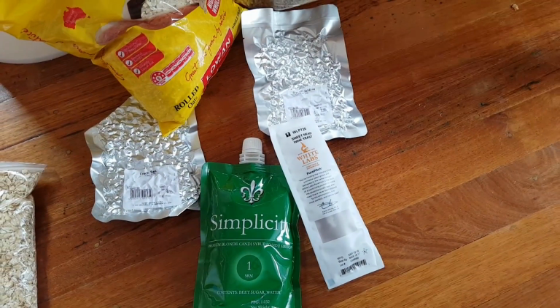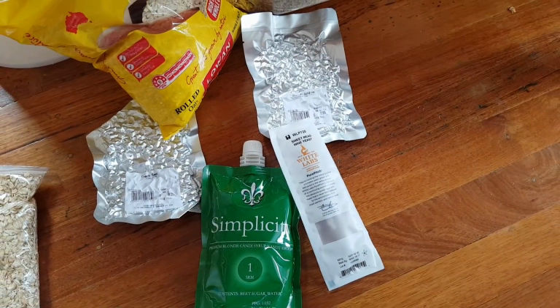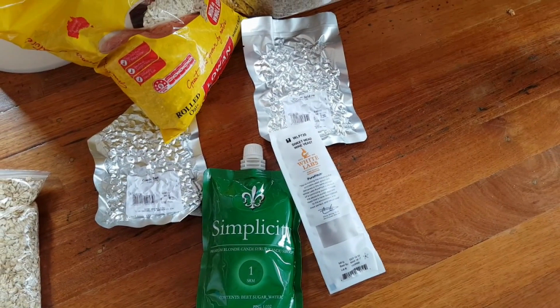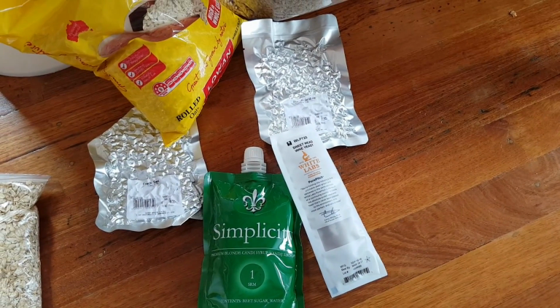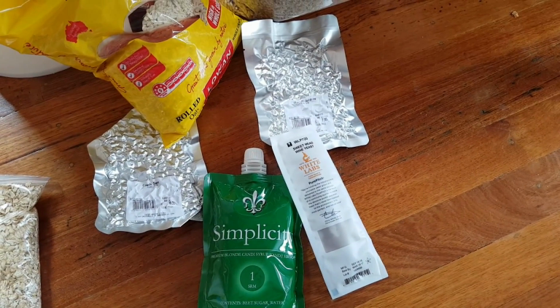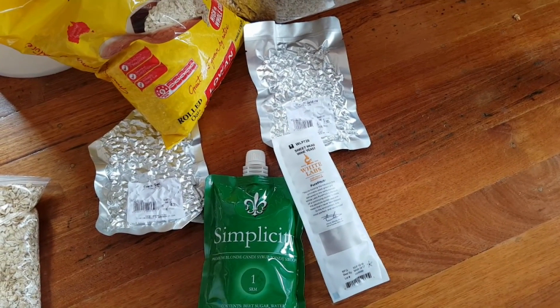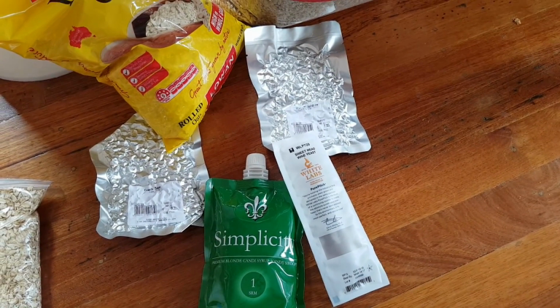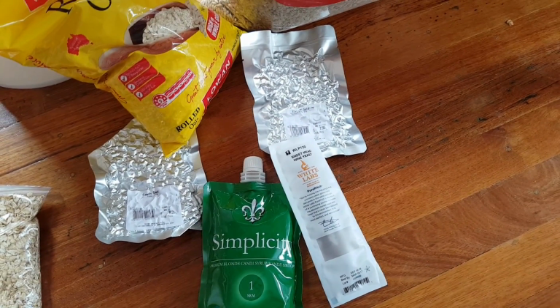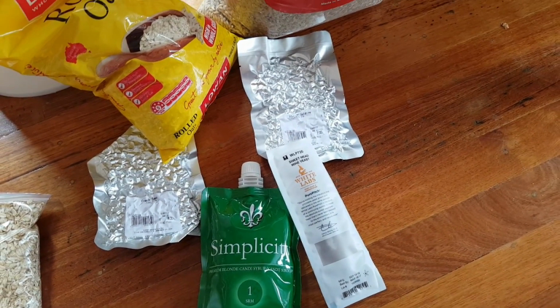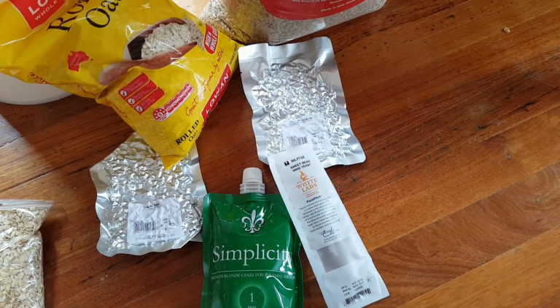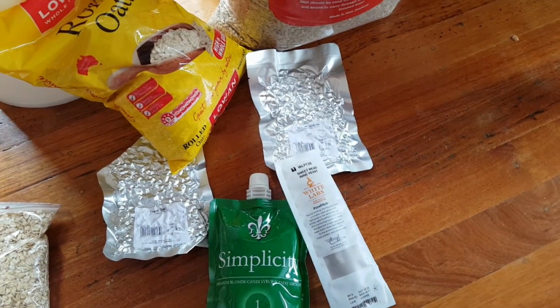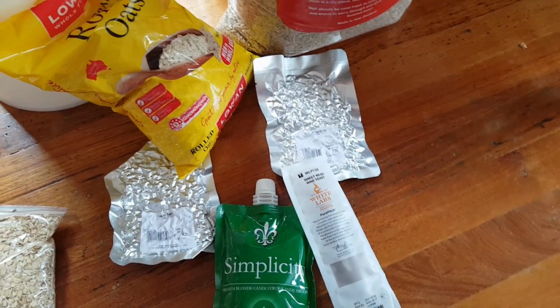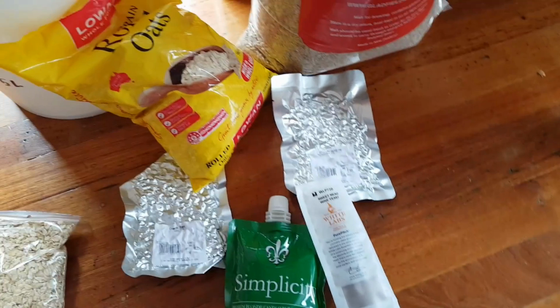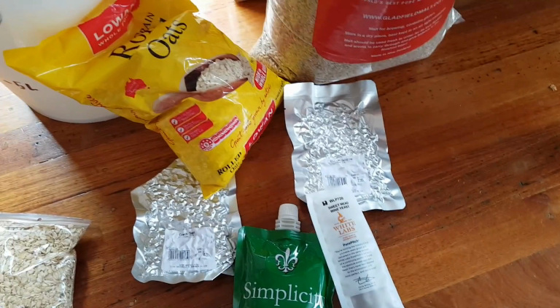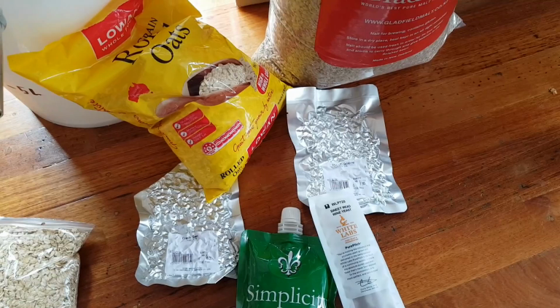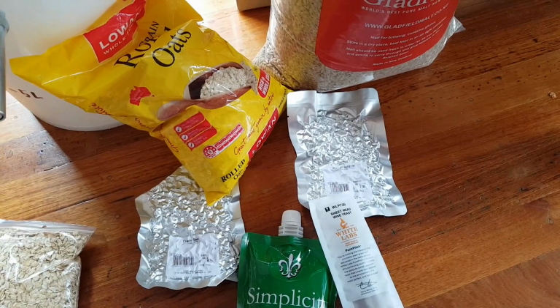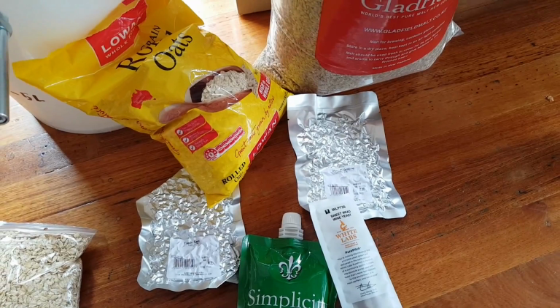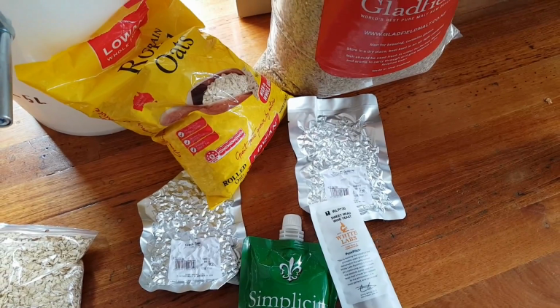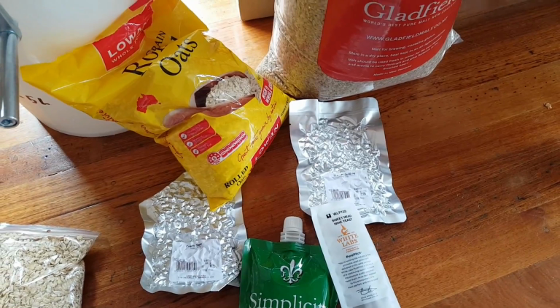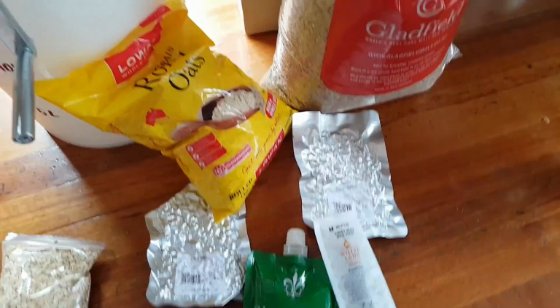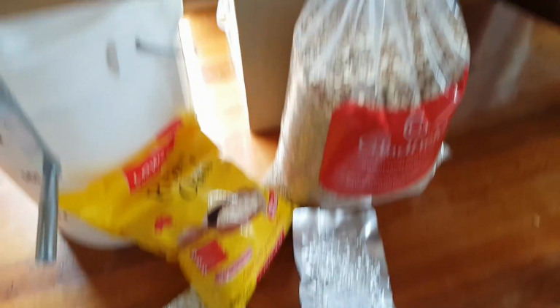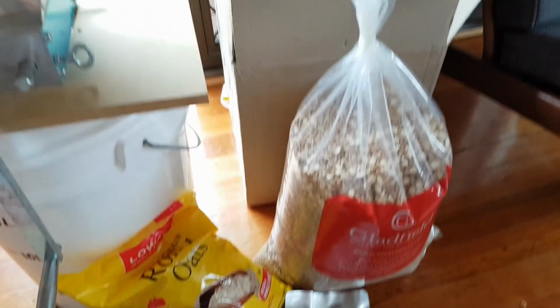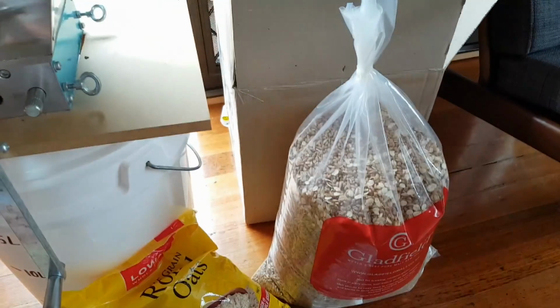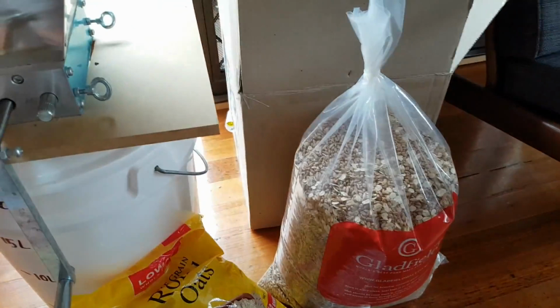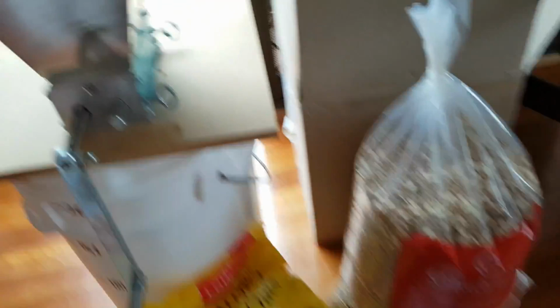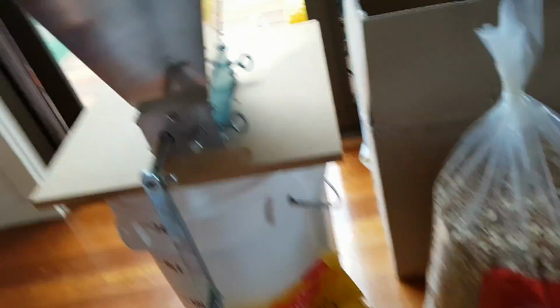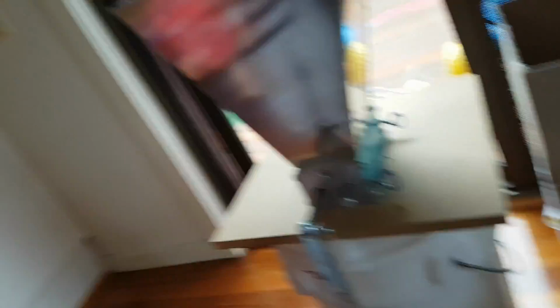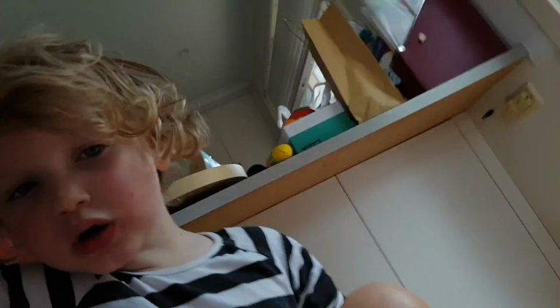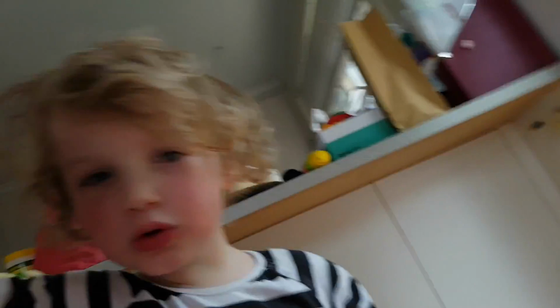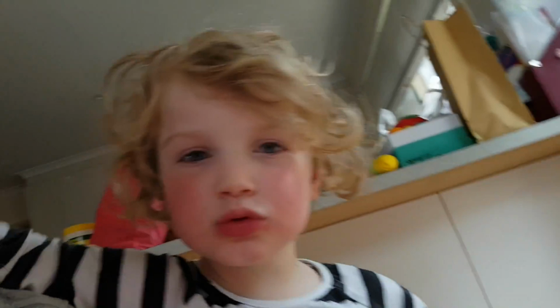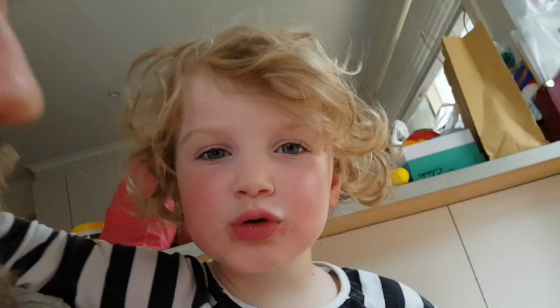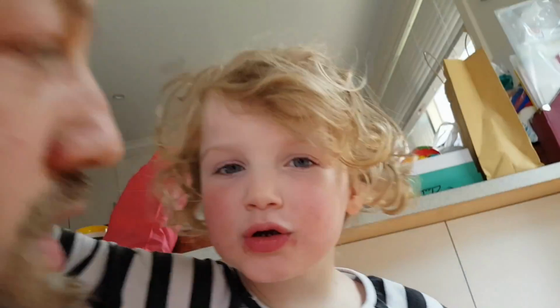I'm going to try to get this beer going. We're about to crush the grains, aren't we Charlotte?